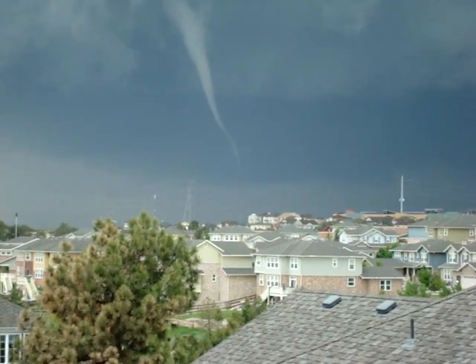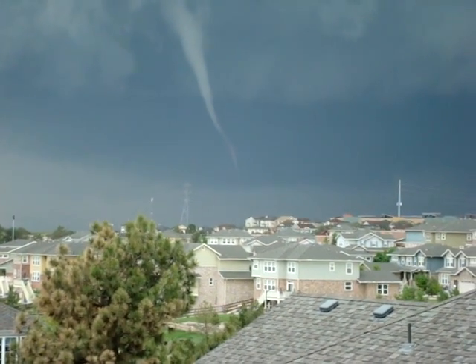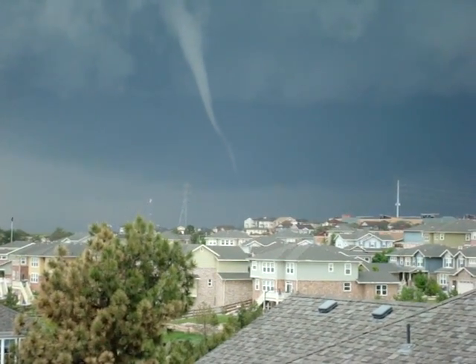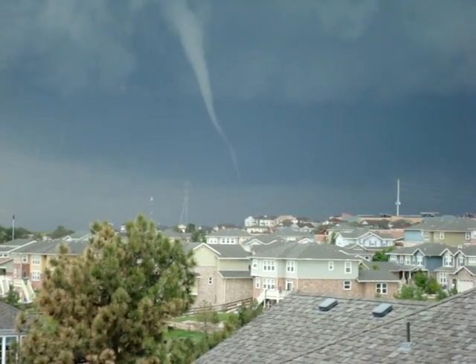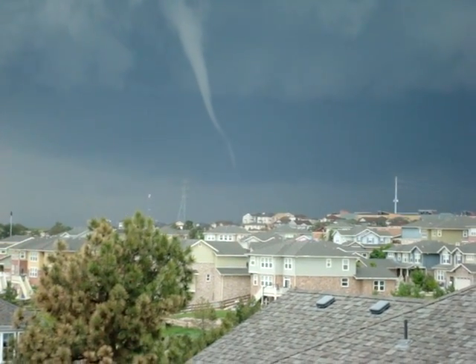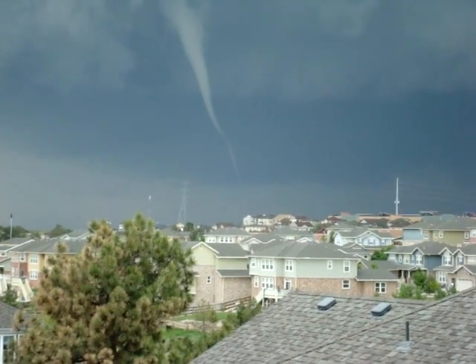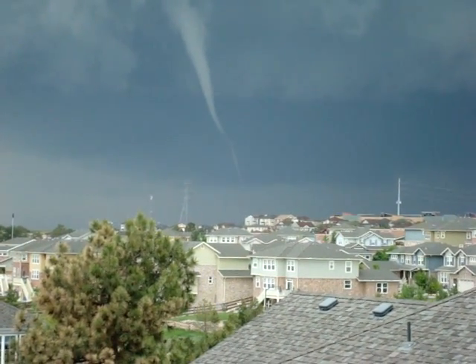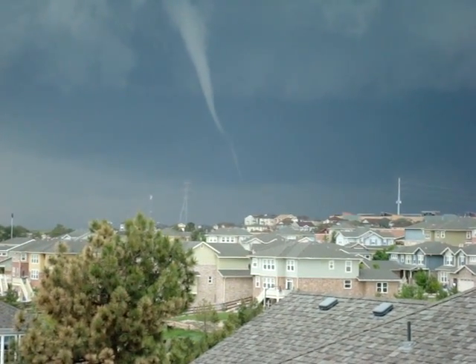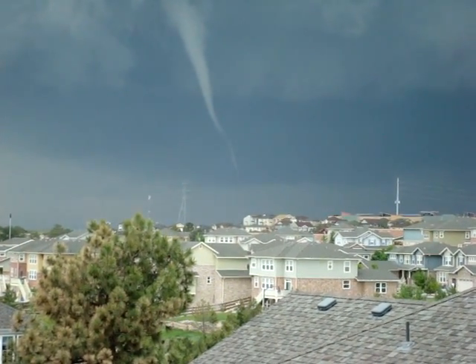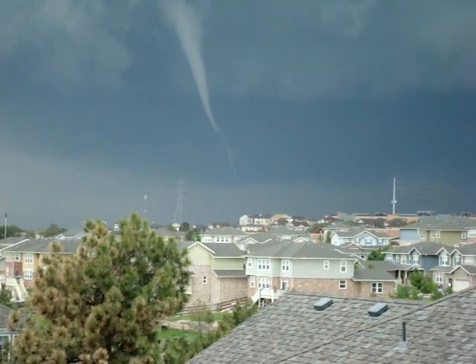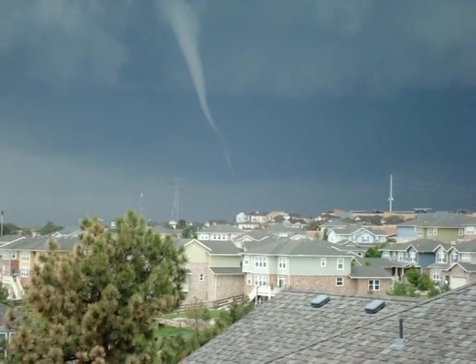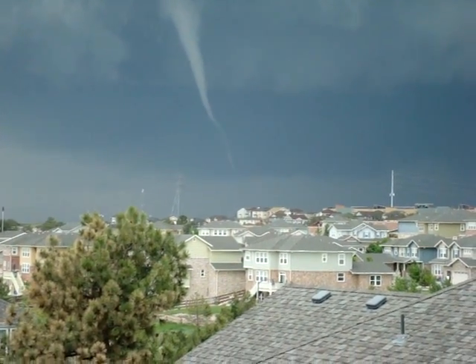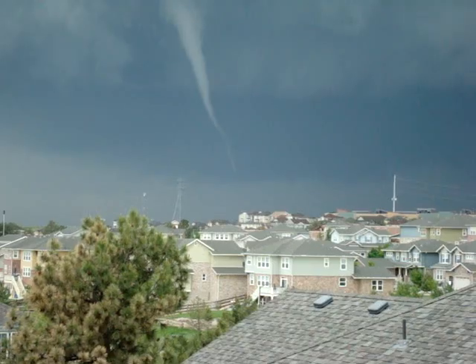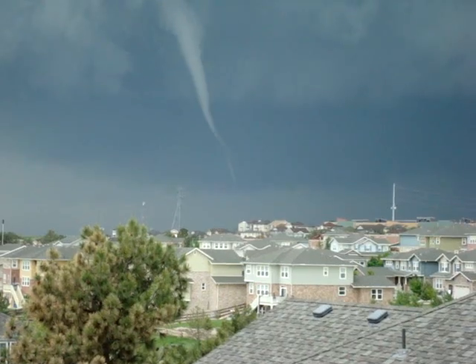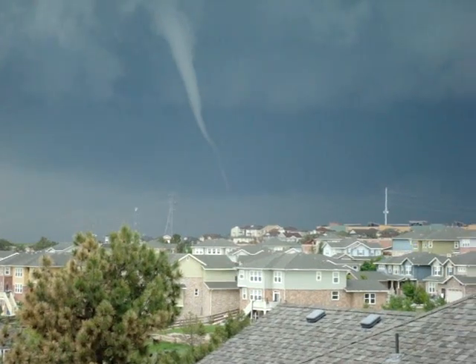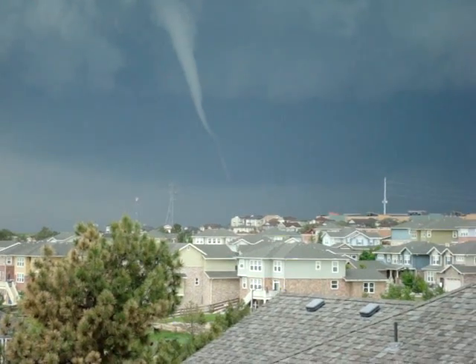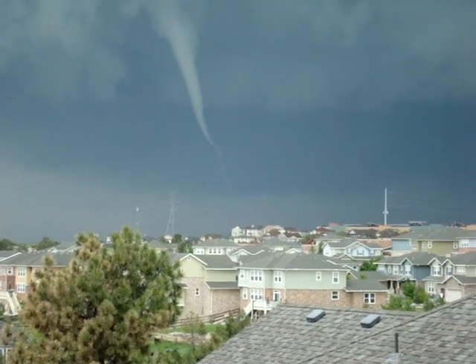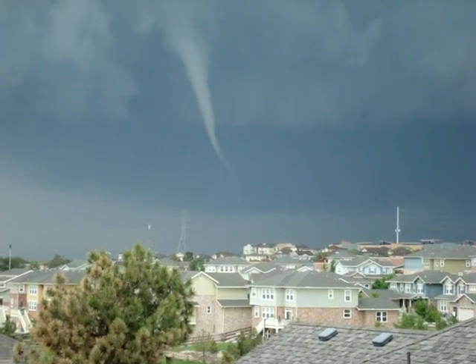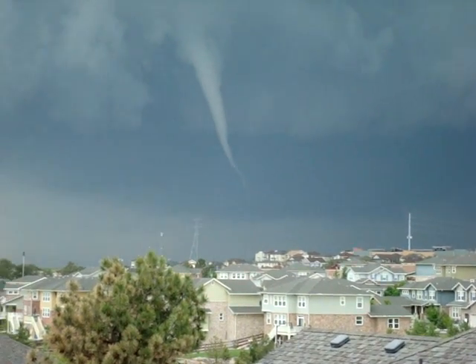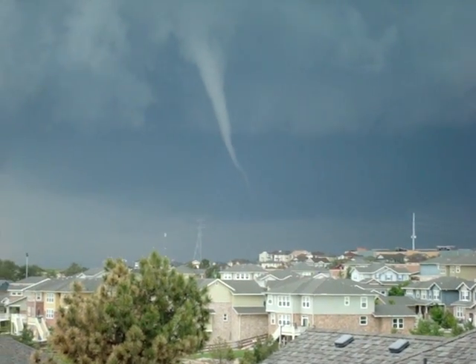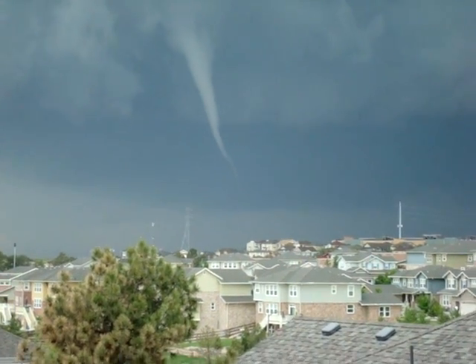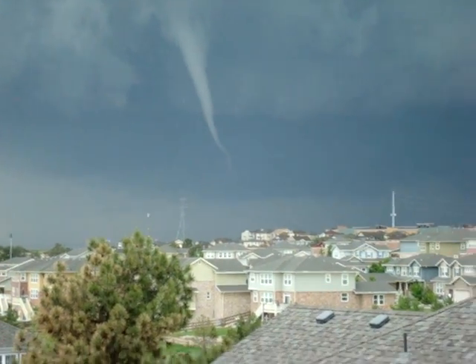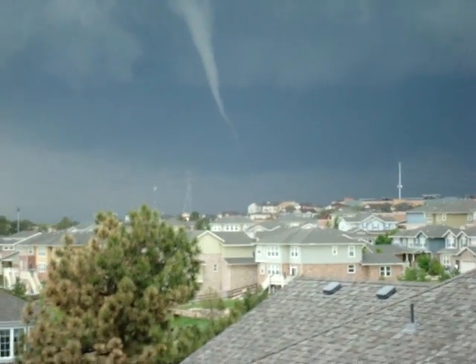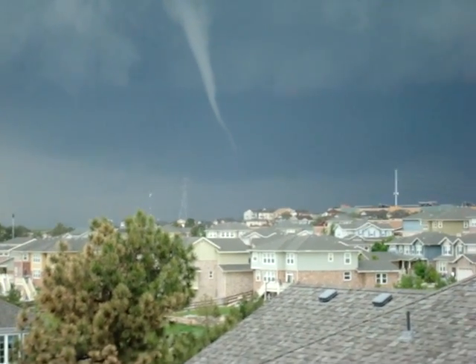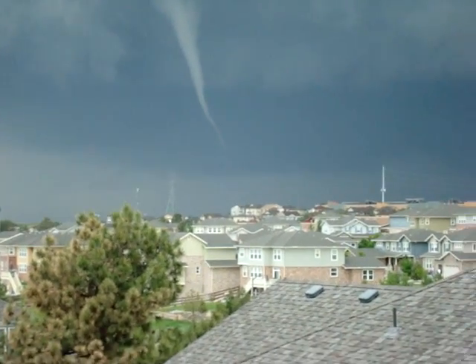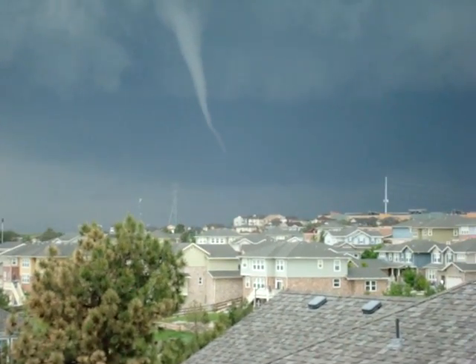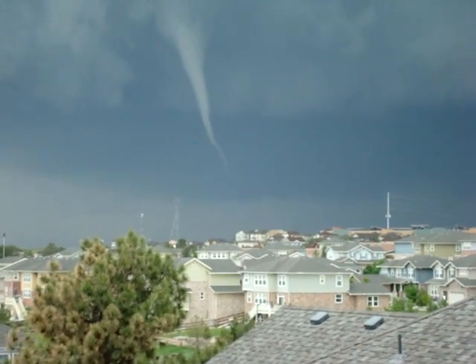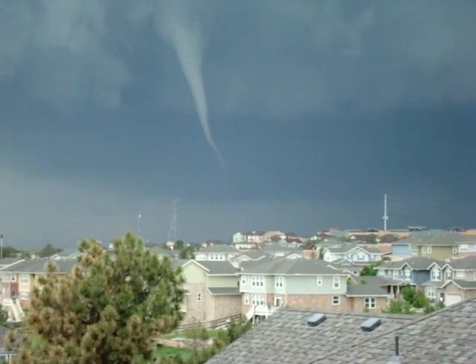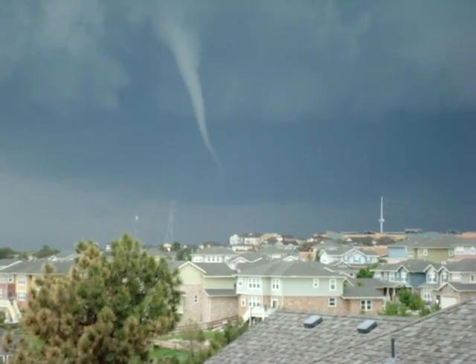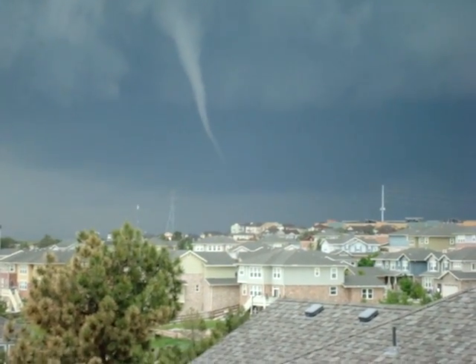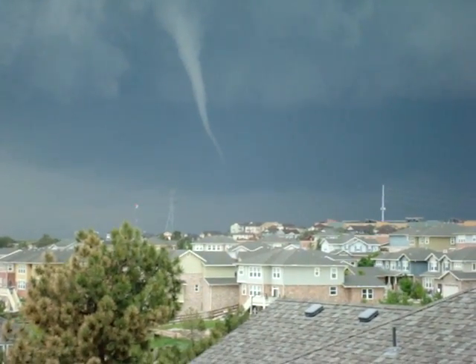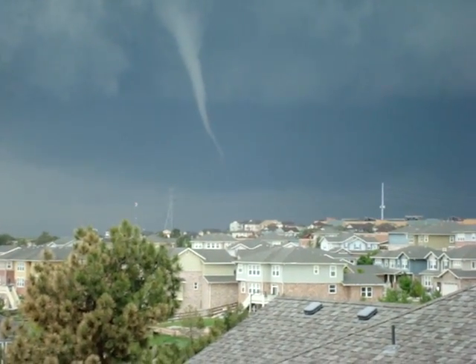Oh my god, that's right over your house. It looks like it could be touching down momentarily.